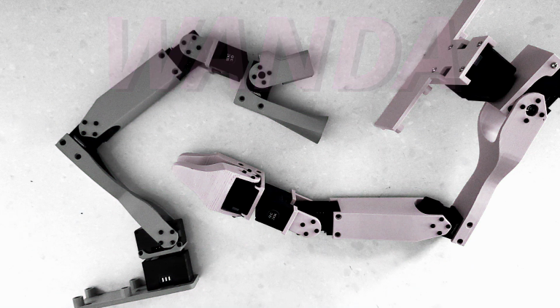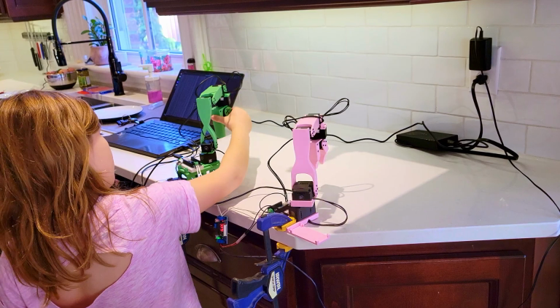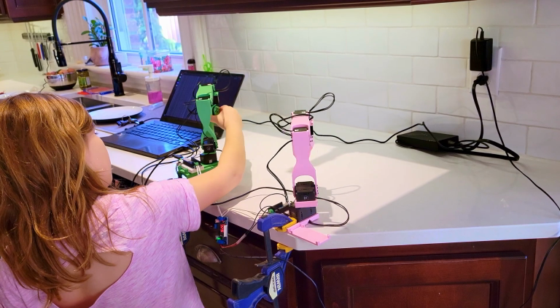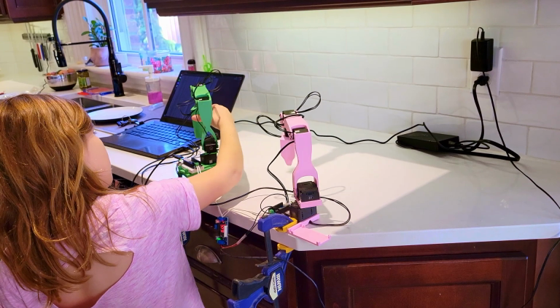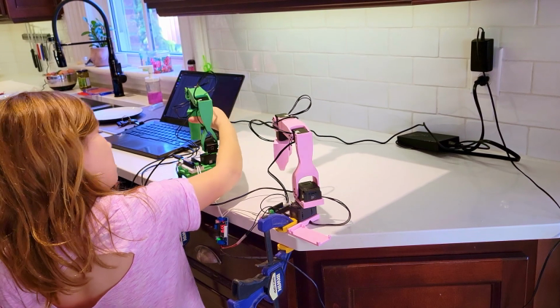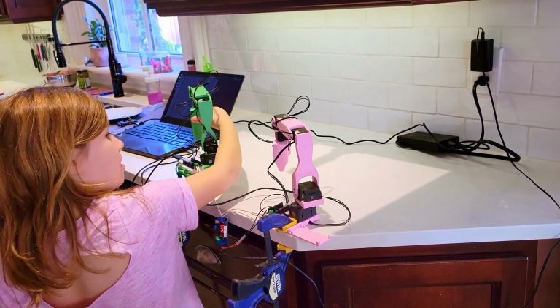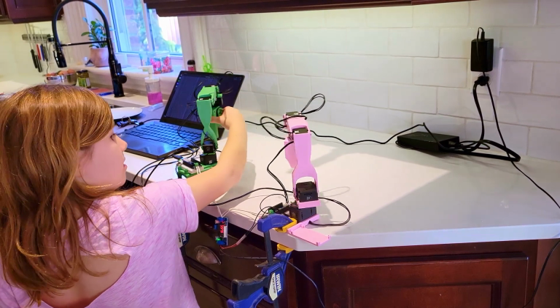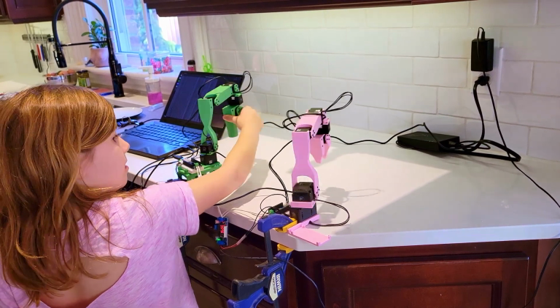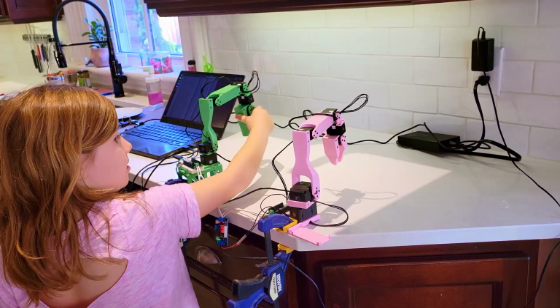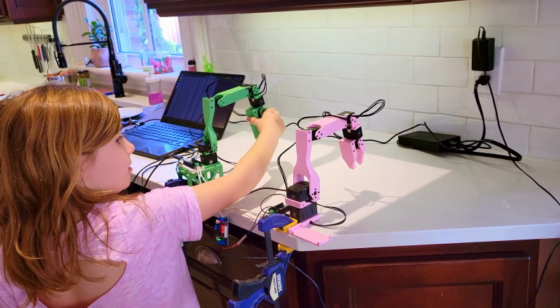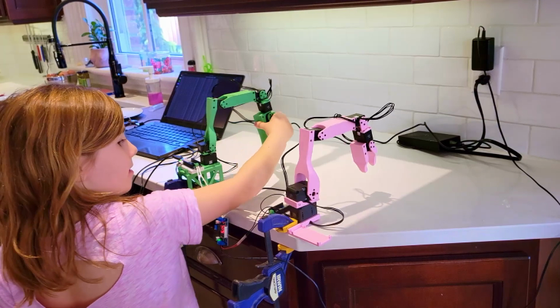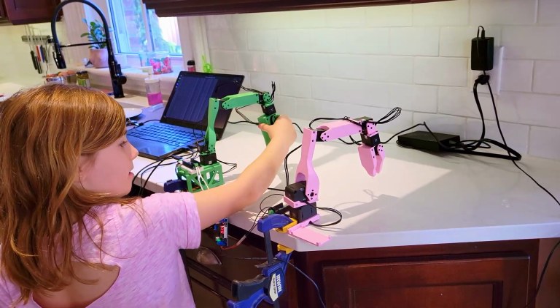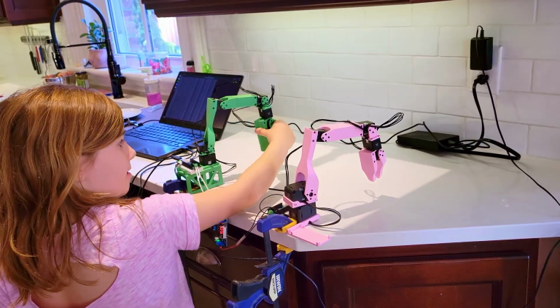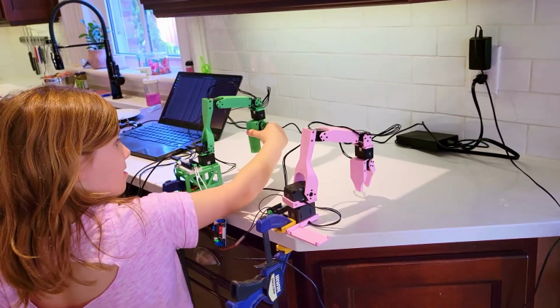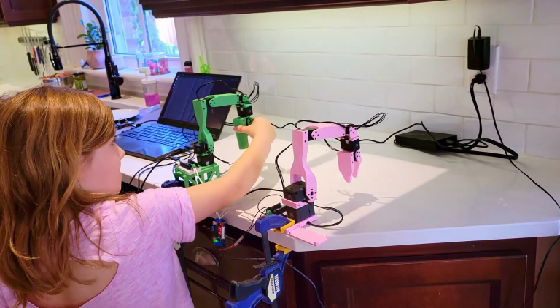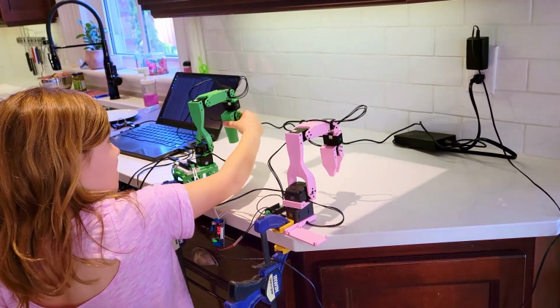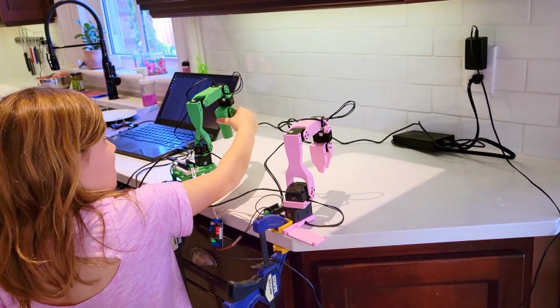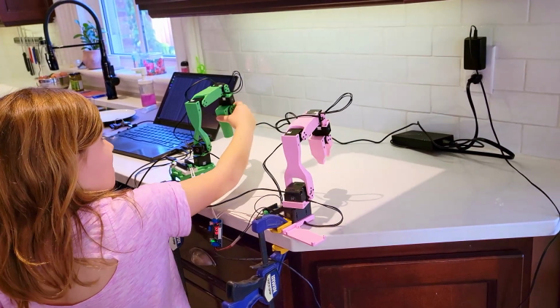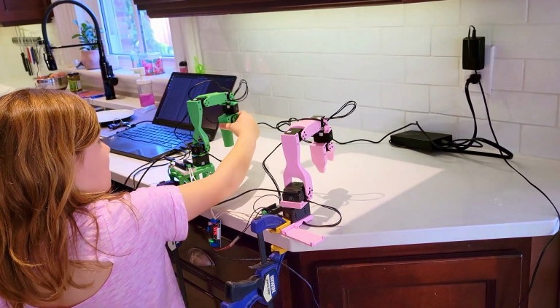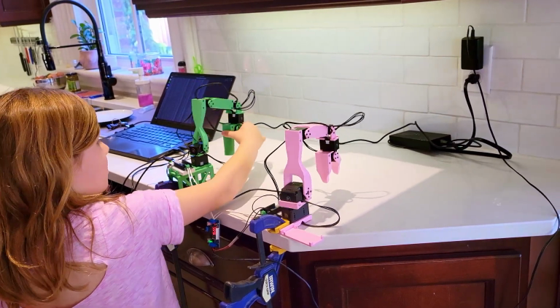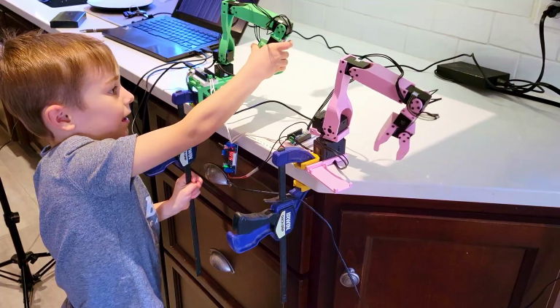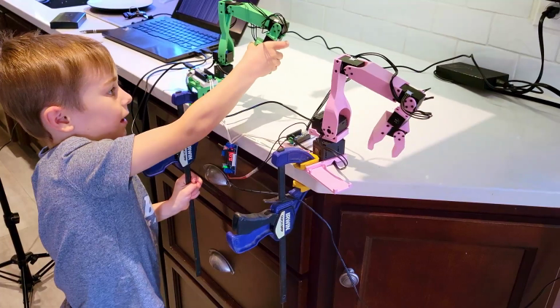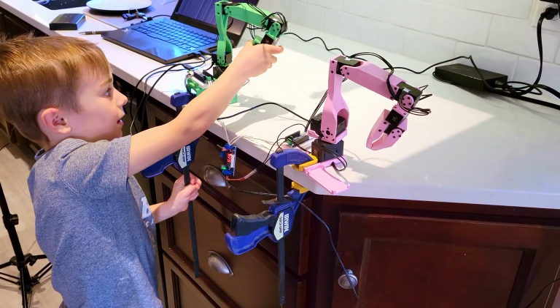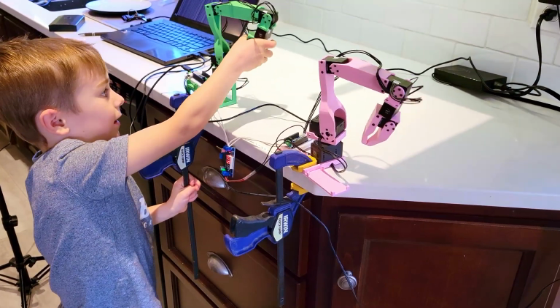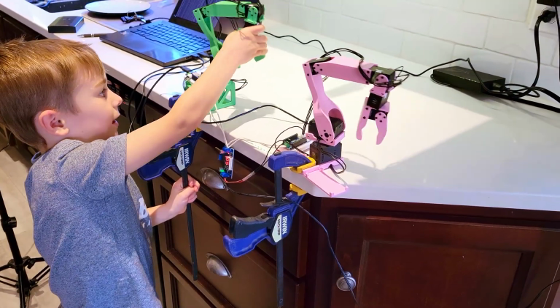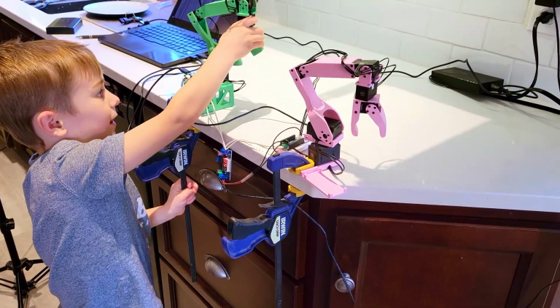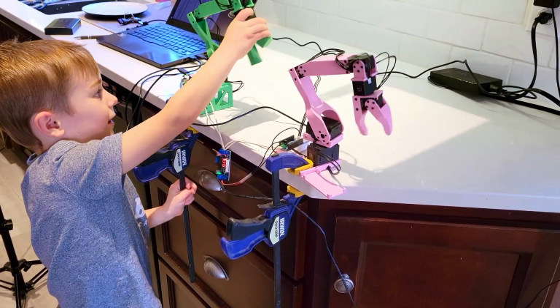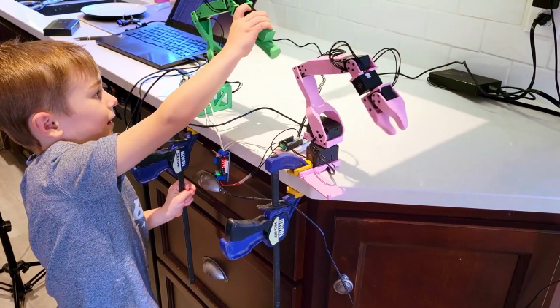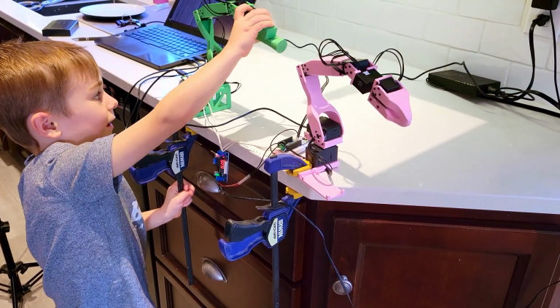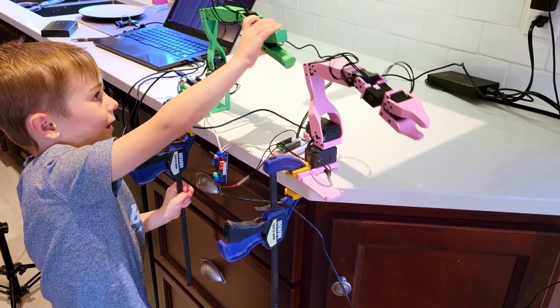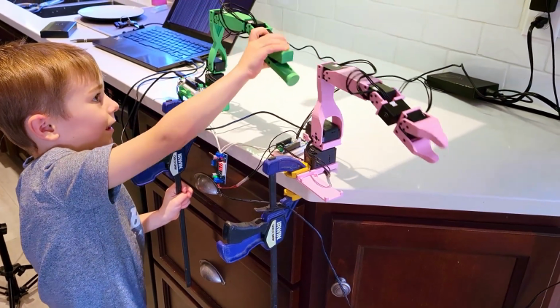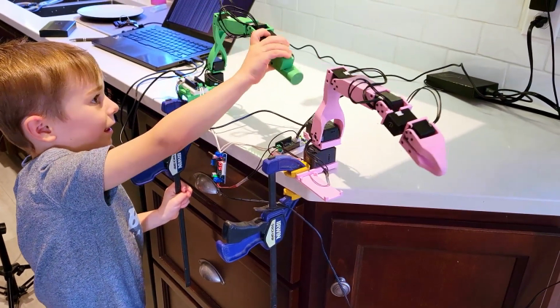Once everything is assembled, you can move the leader arm, and the follower arm will mimic everything it does.